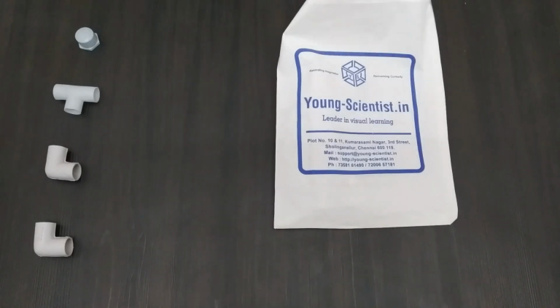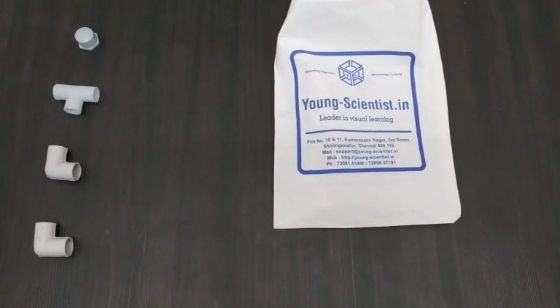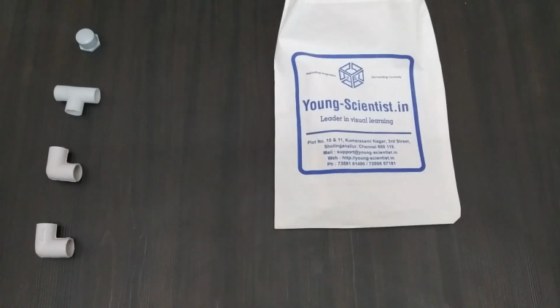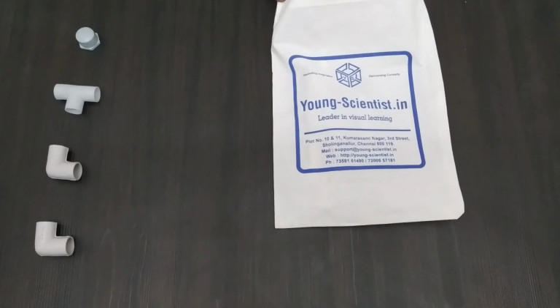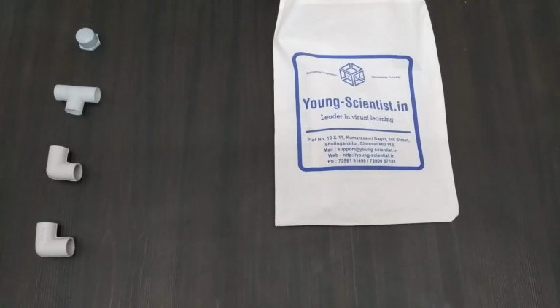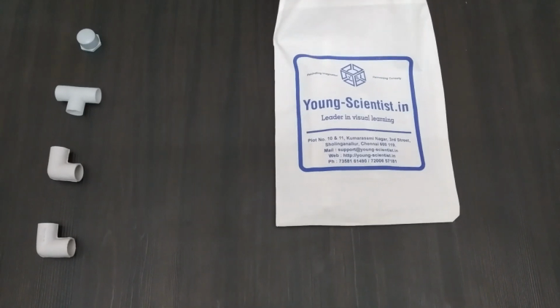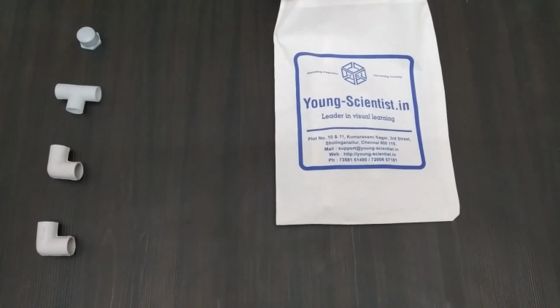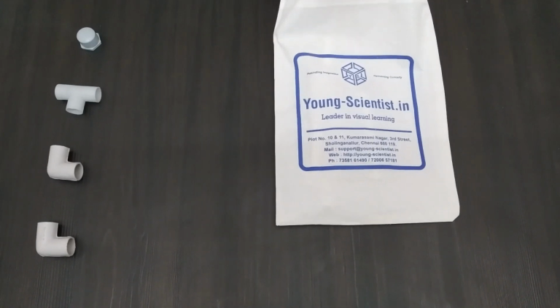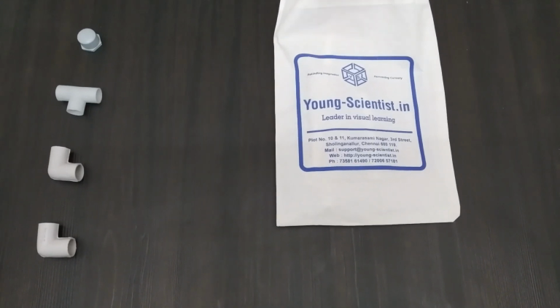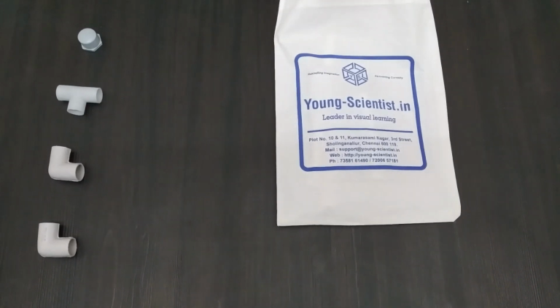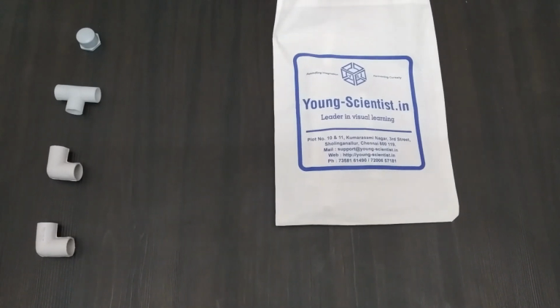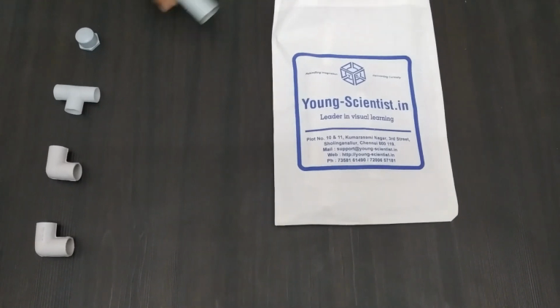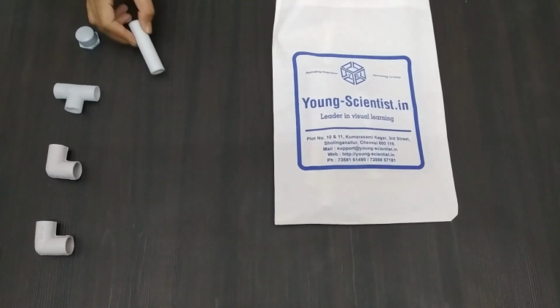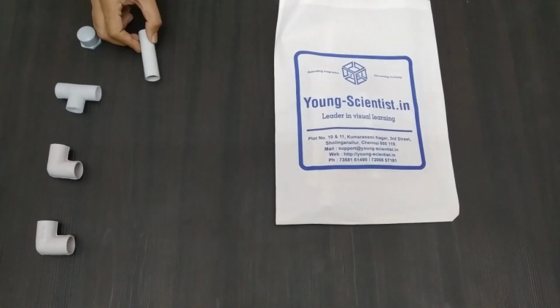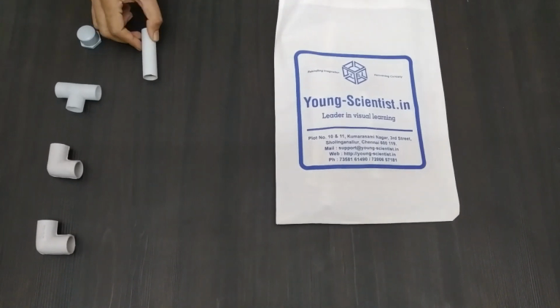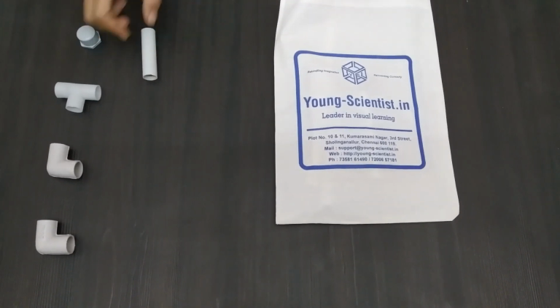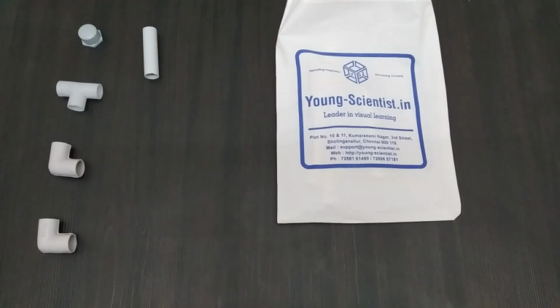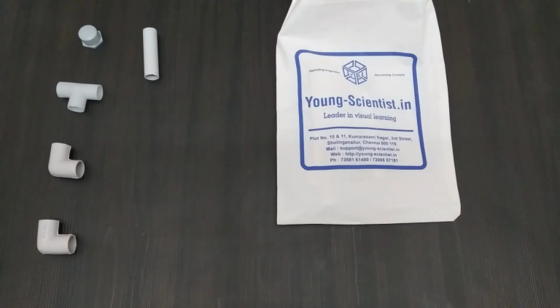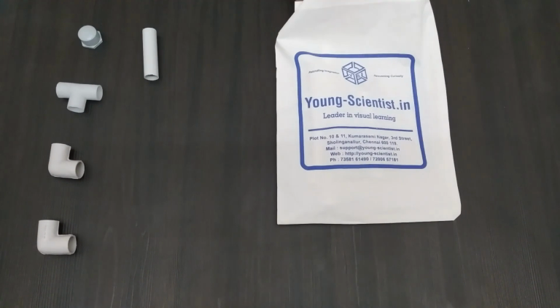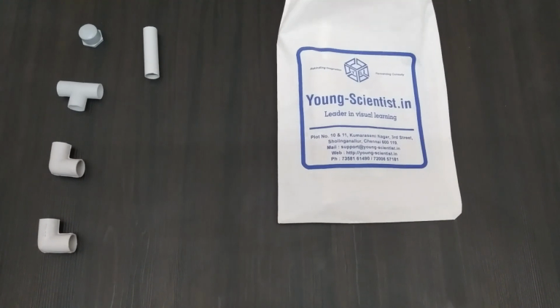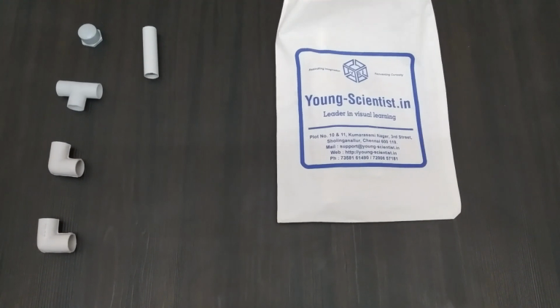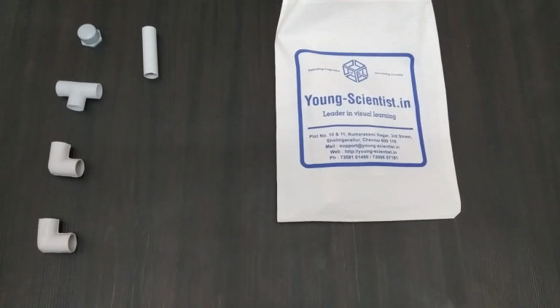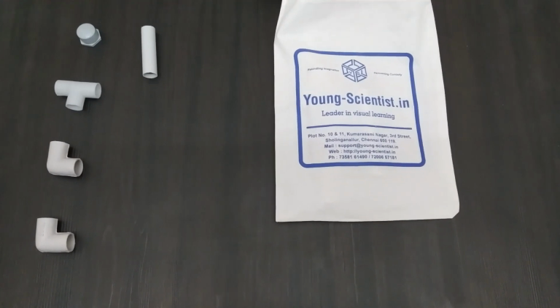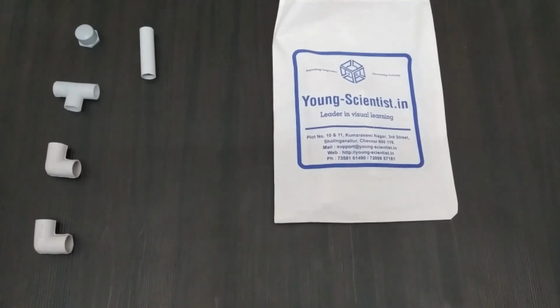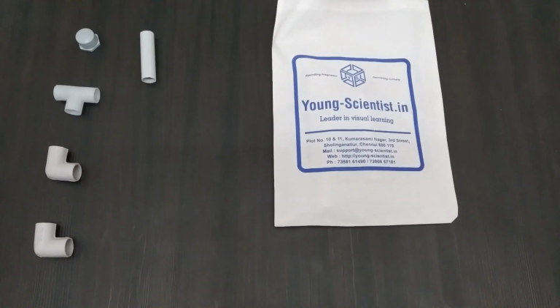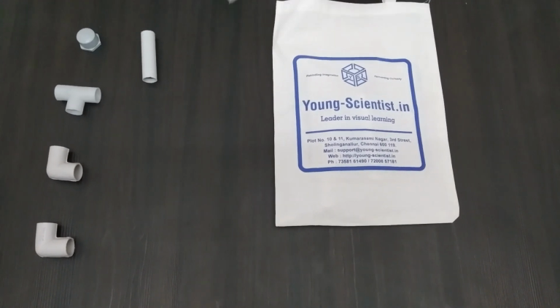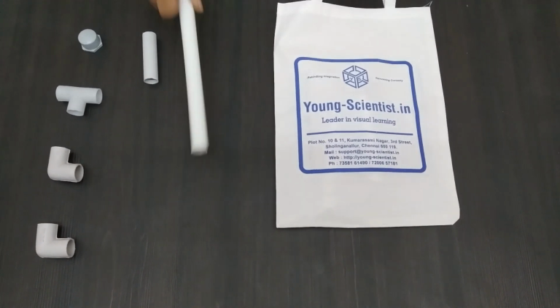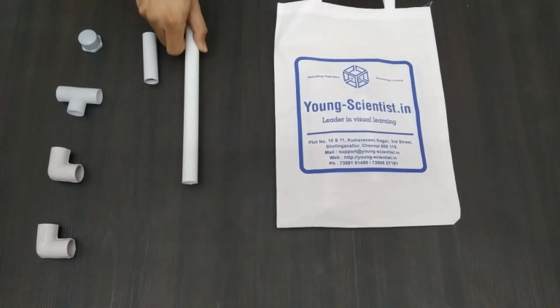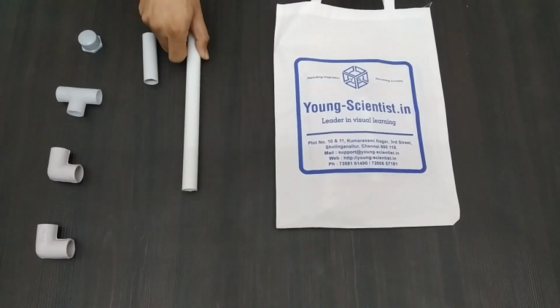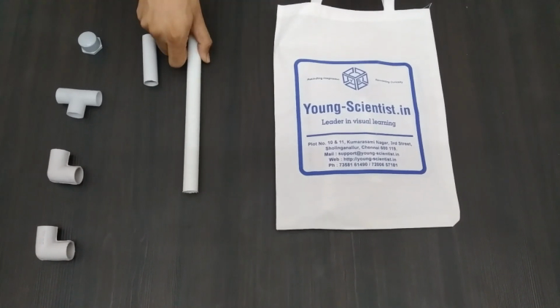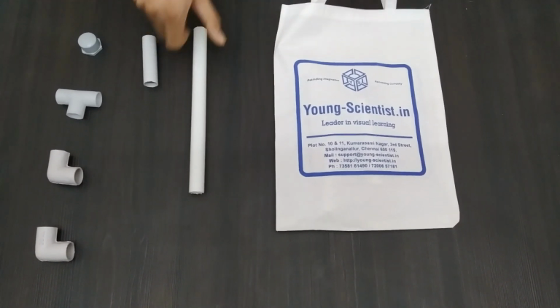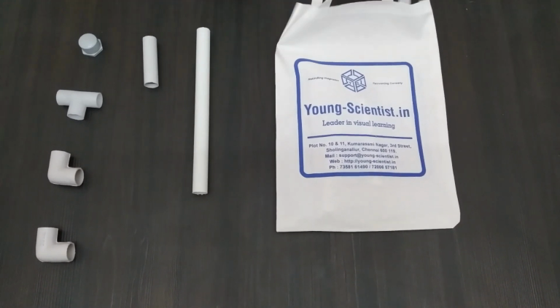Hello, it is now time to make the air powered rocket.